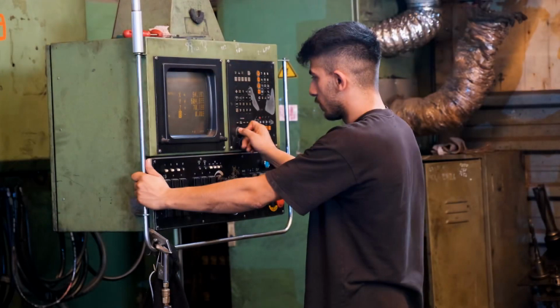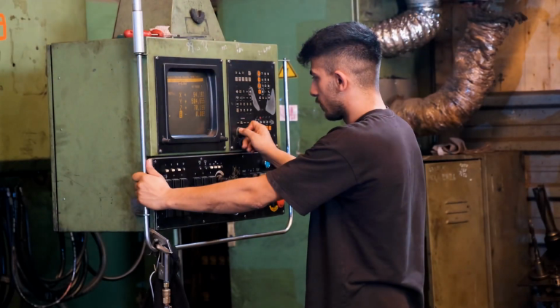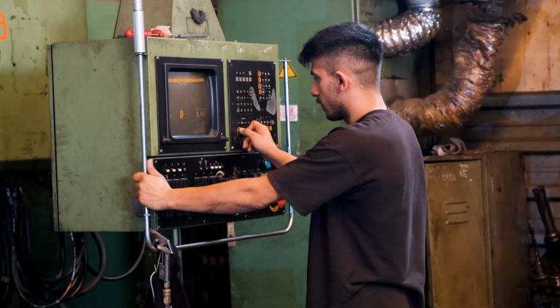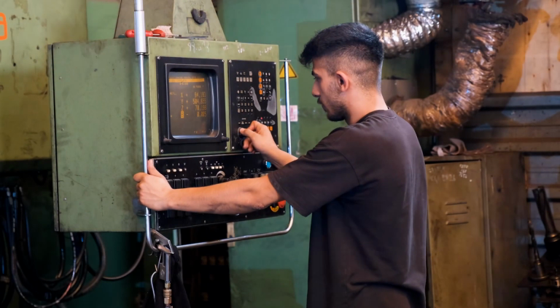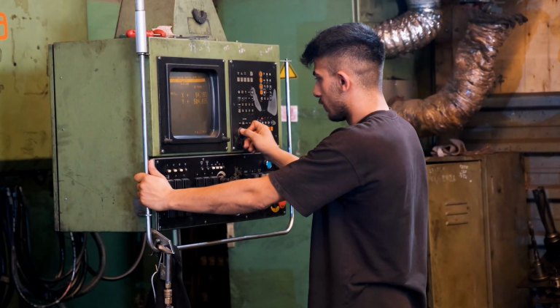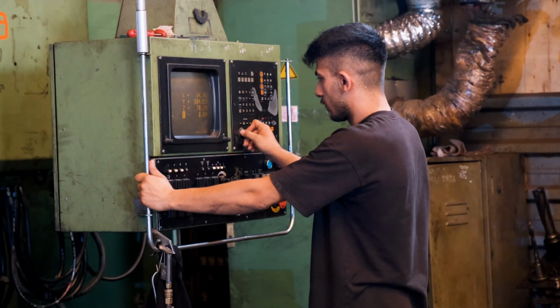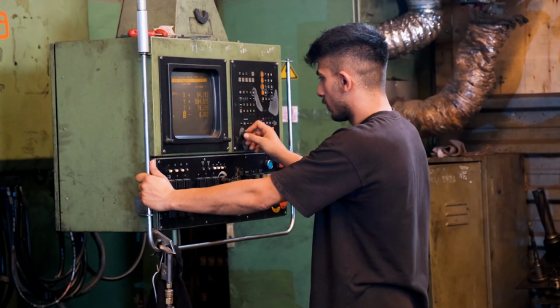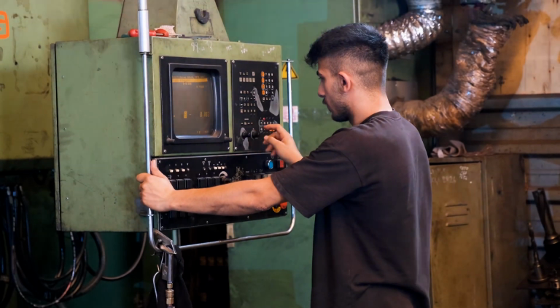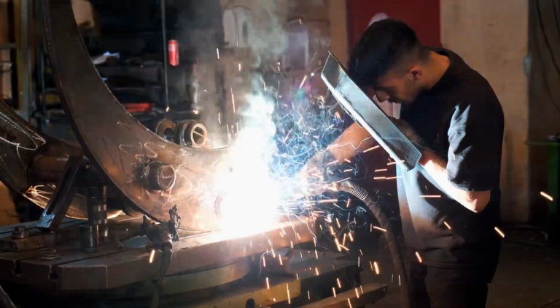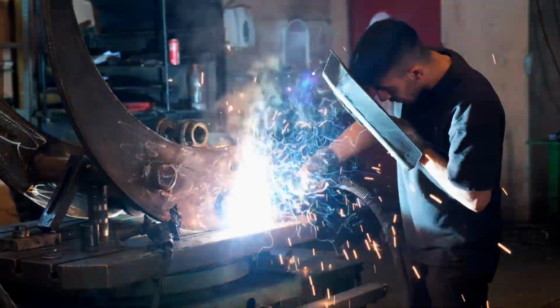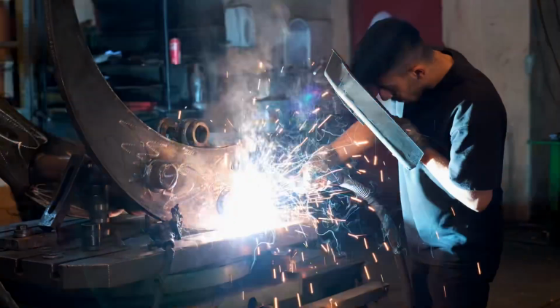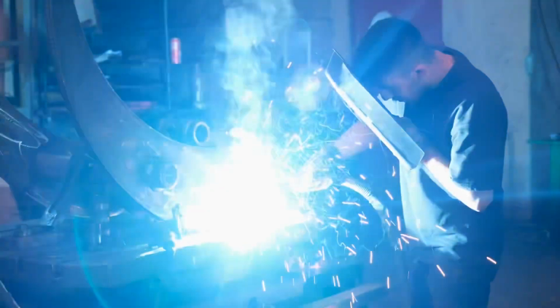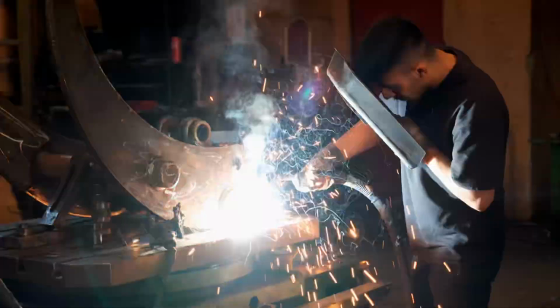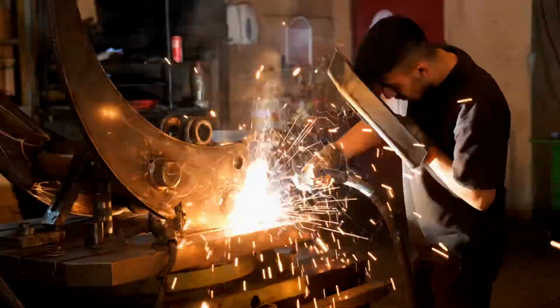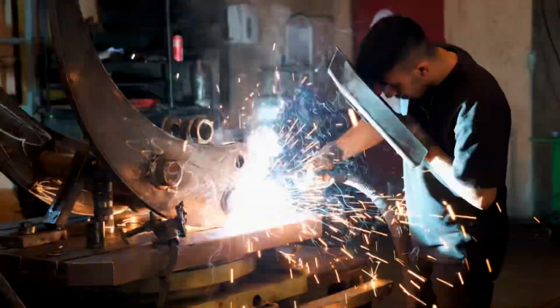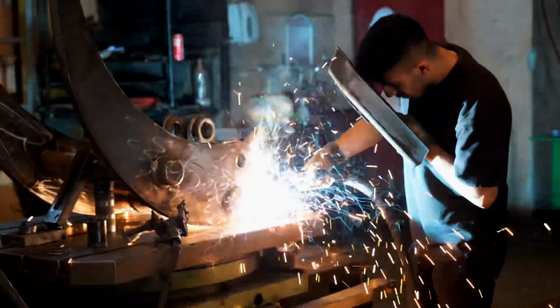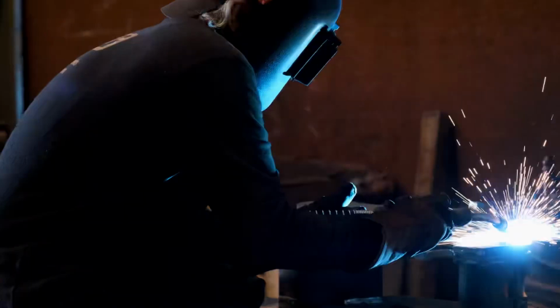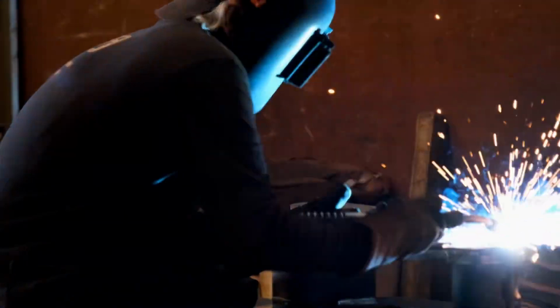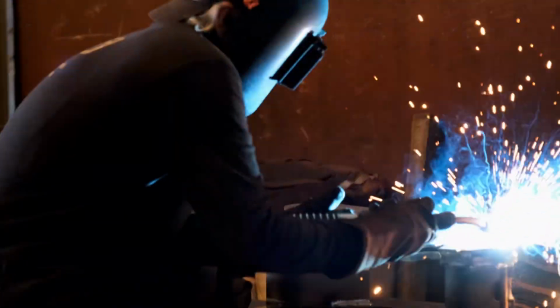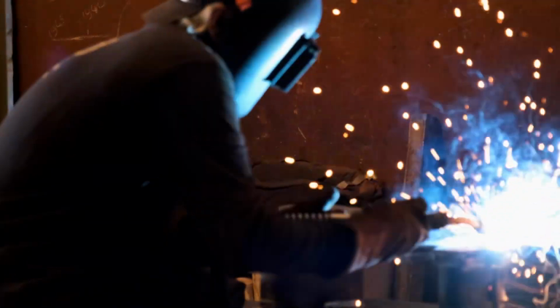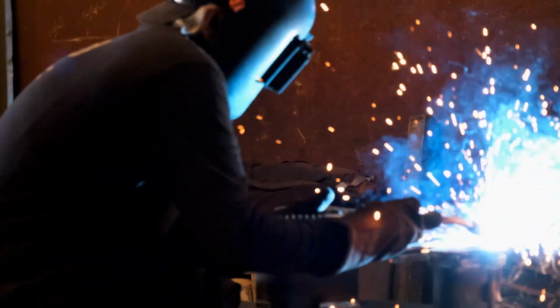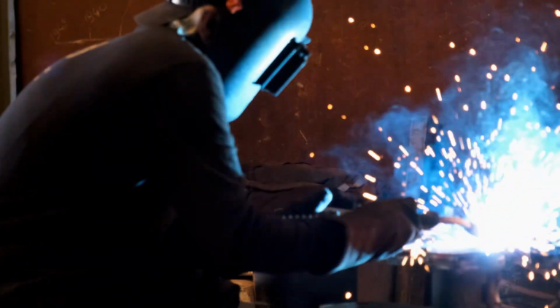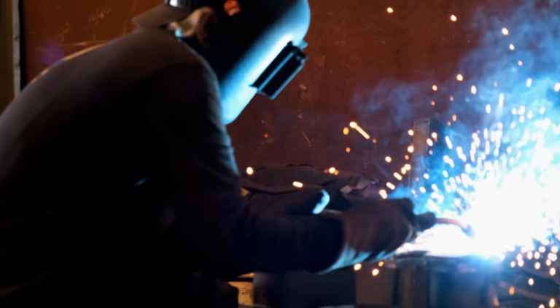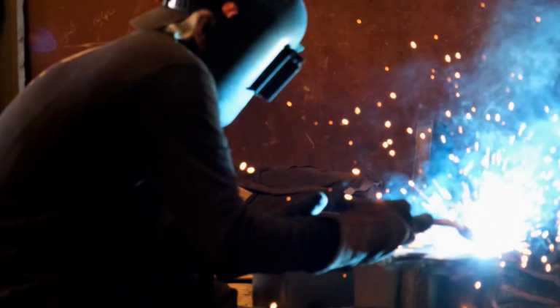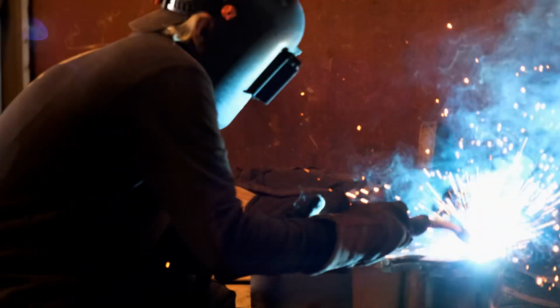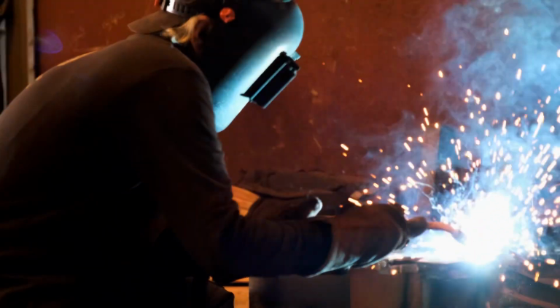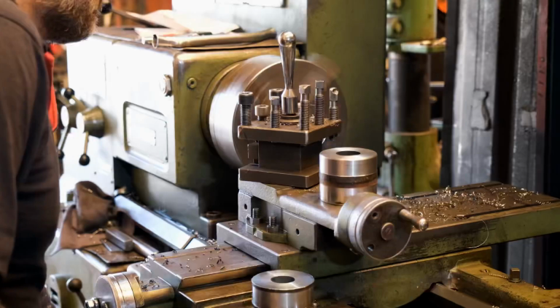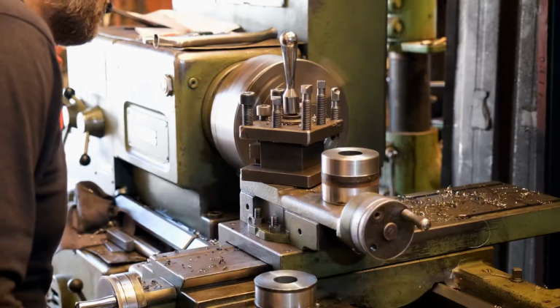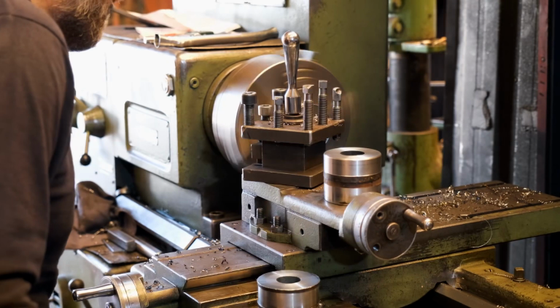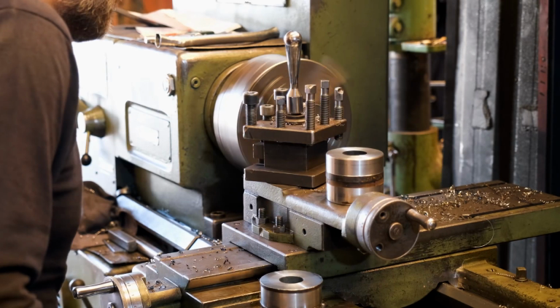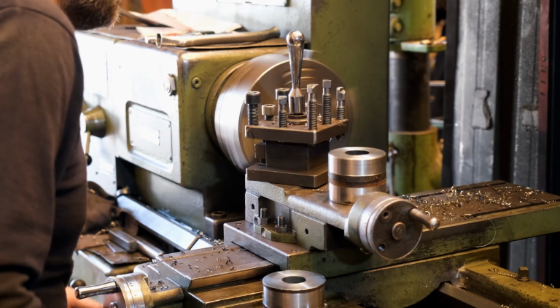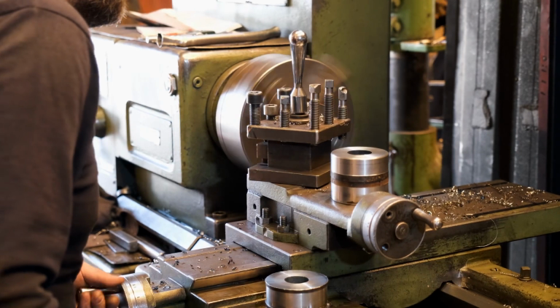We've invested our dedication and effort into every detail to provide you with the finest and highest performing attachments in the industry.